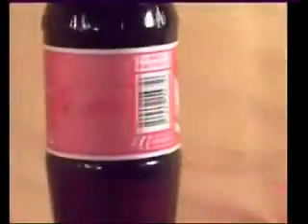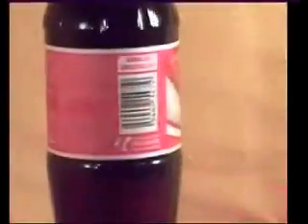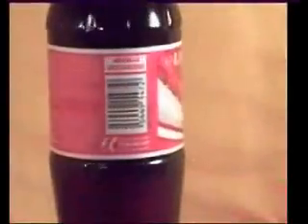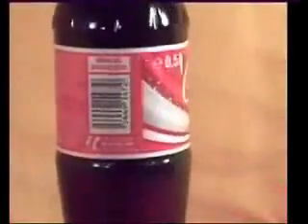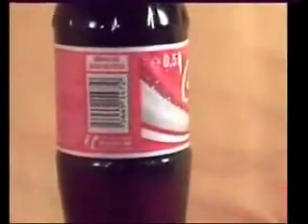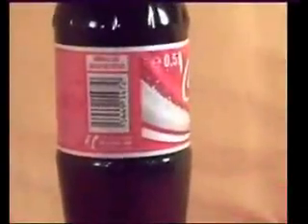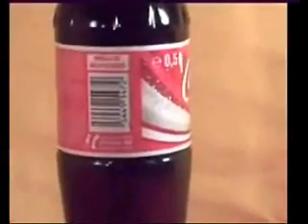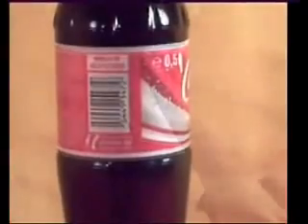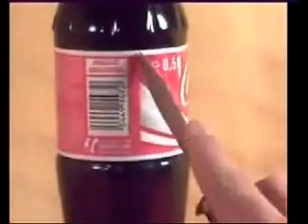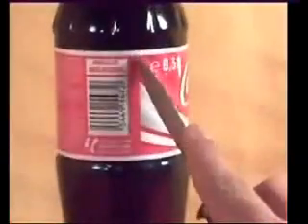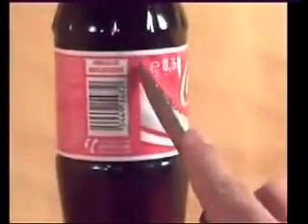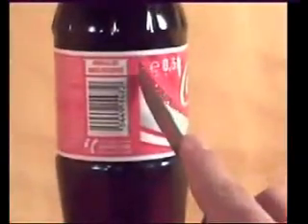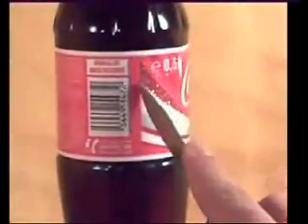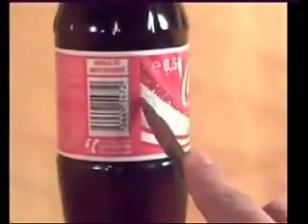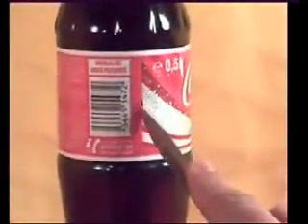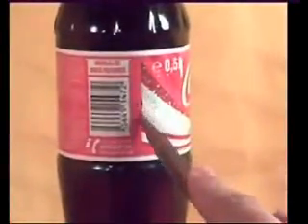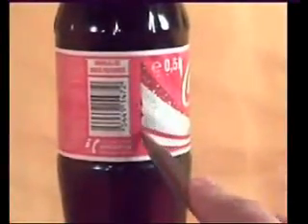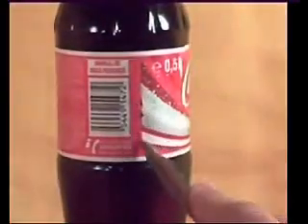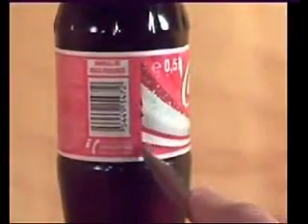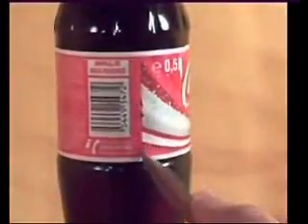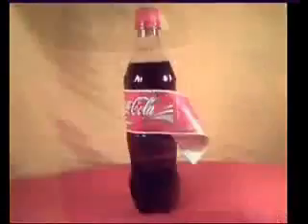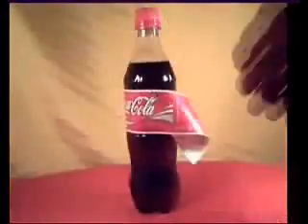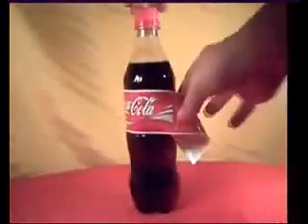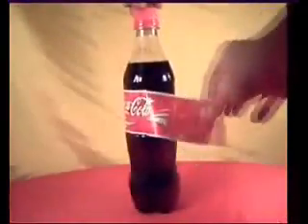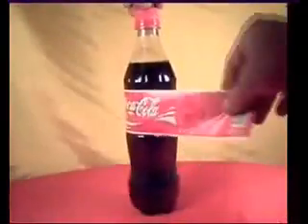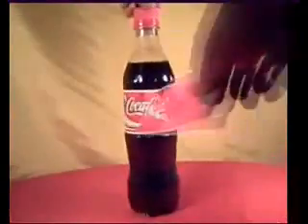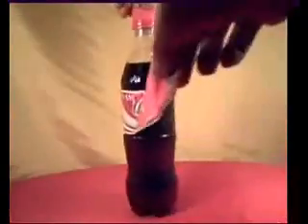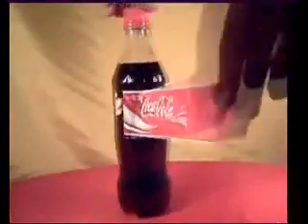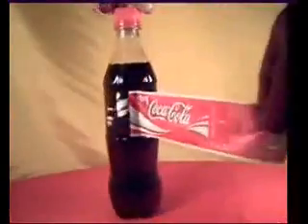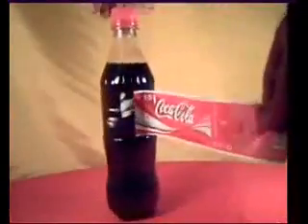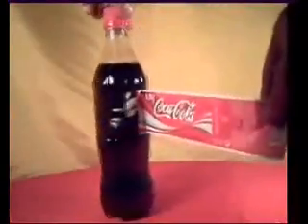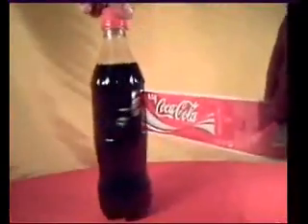Now look at the sticker and, using a knife, gently cut it off the bottle. Now peel it off and make sure you don't break it.